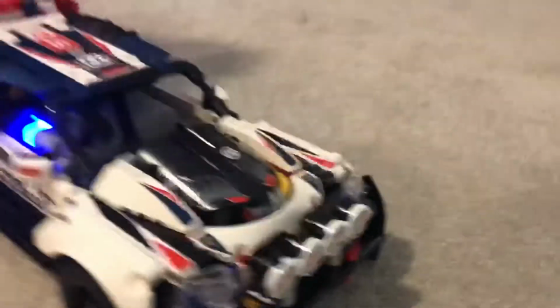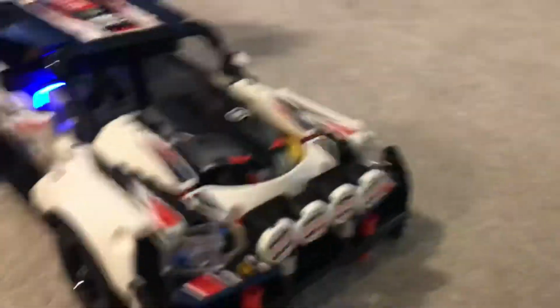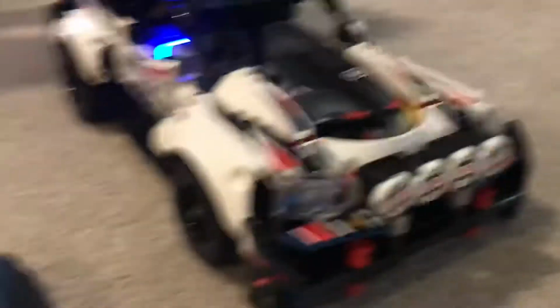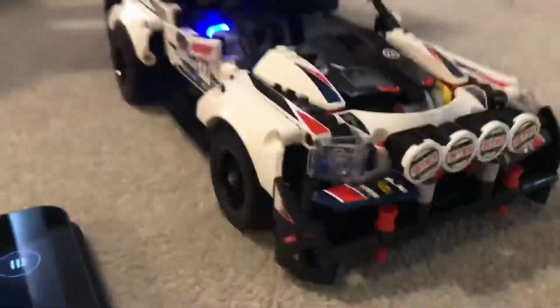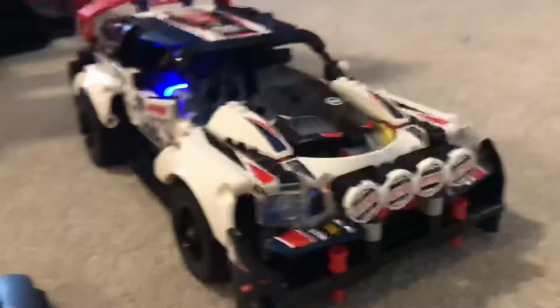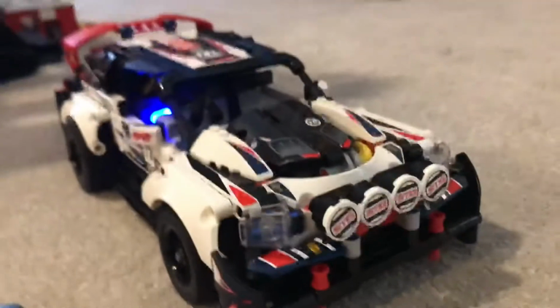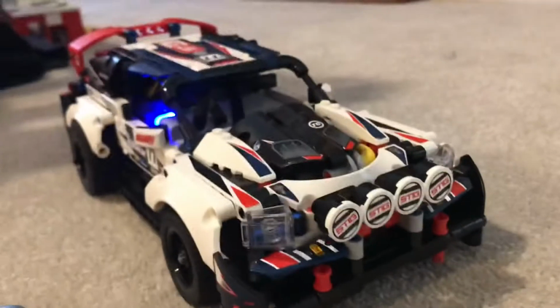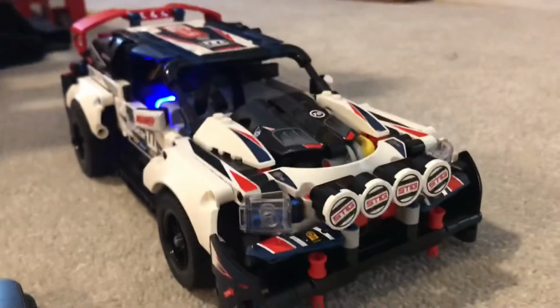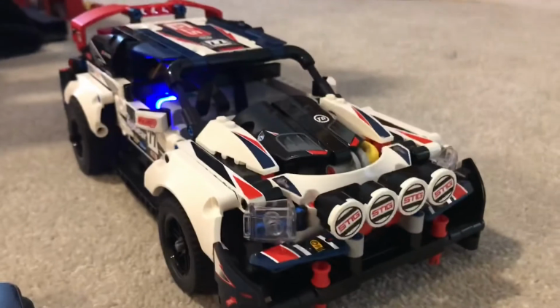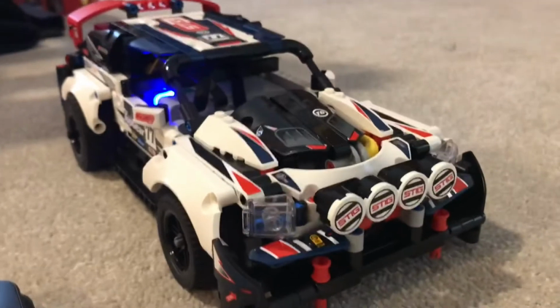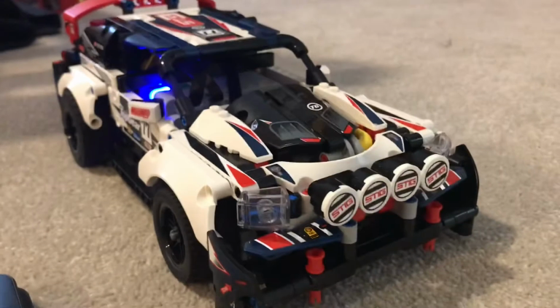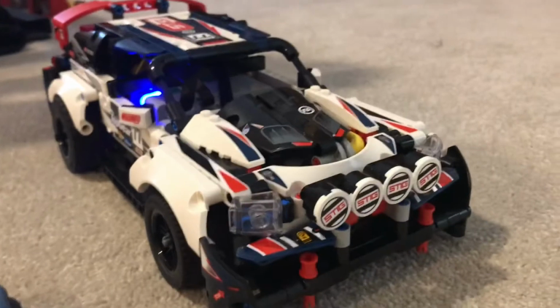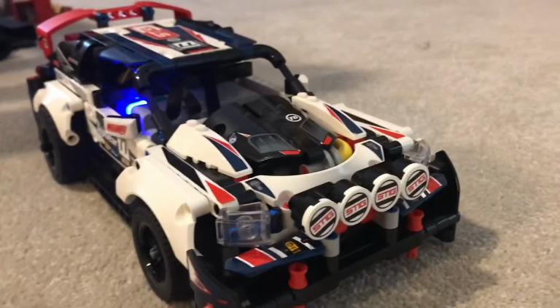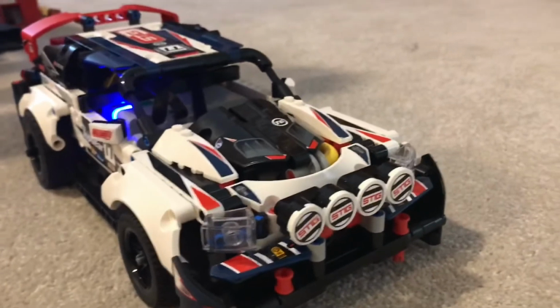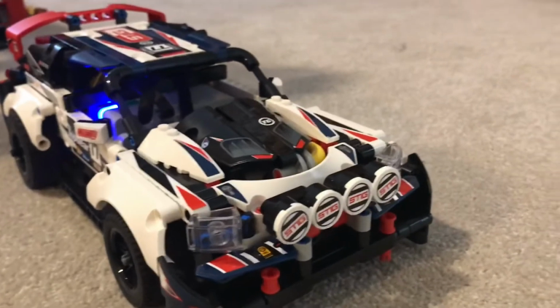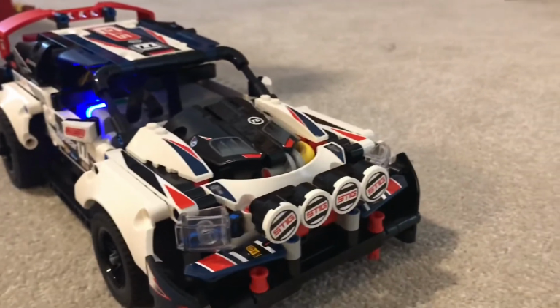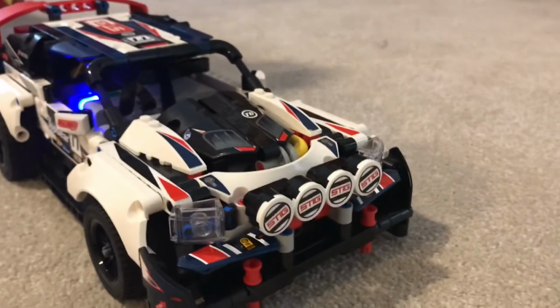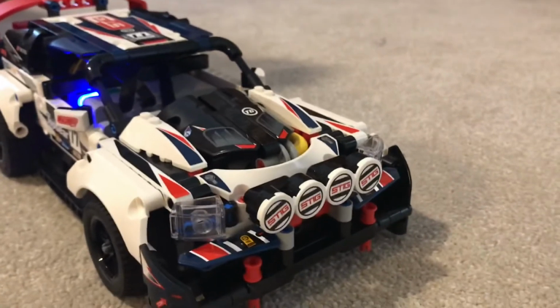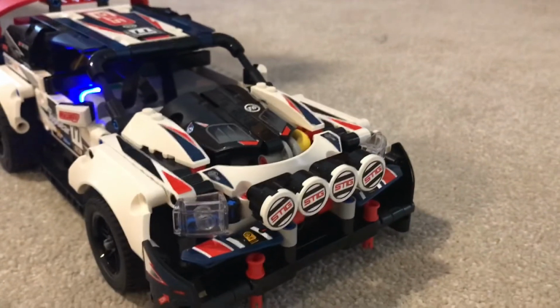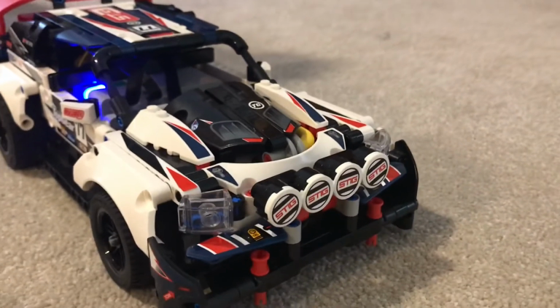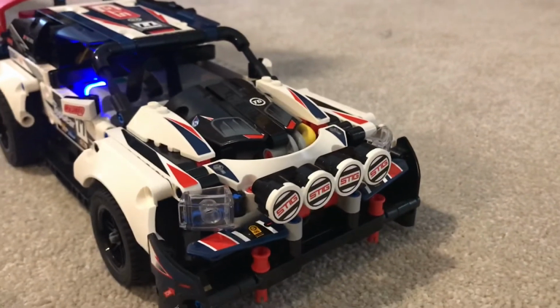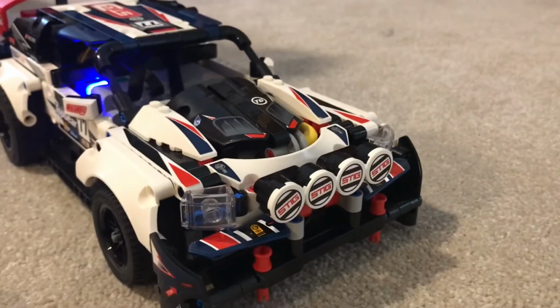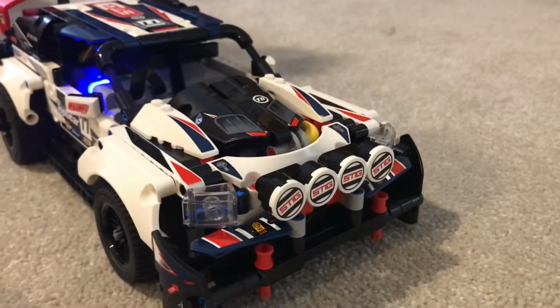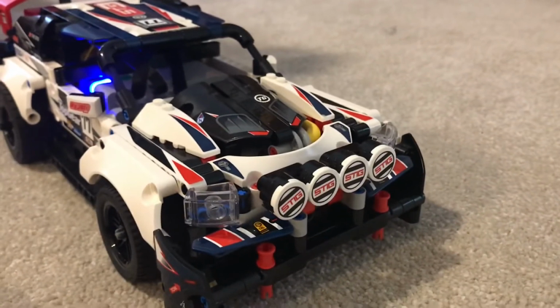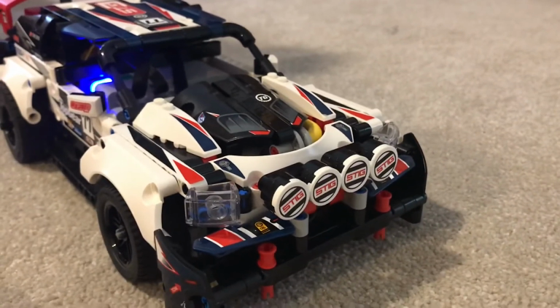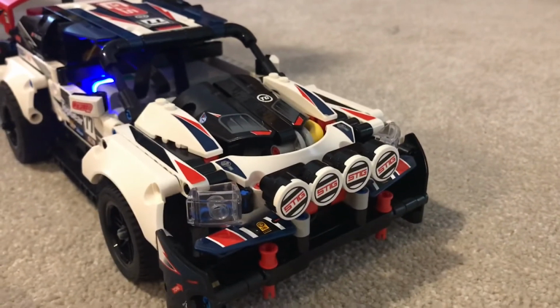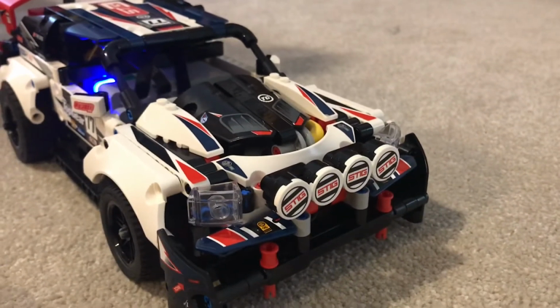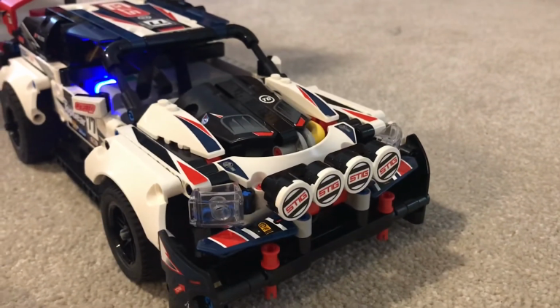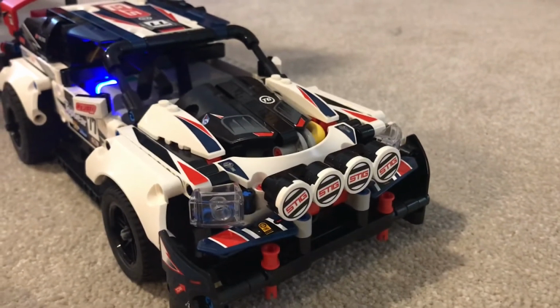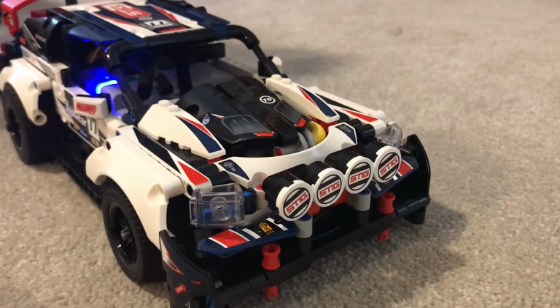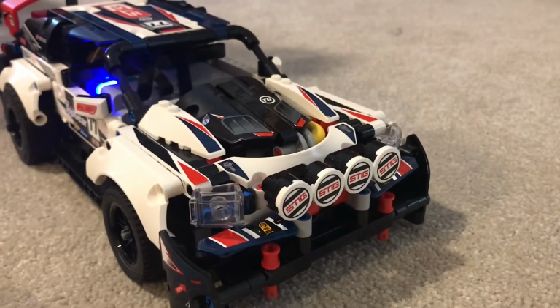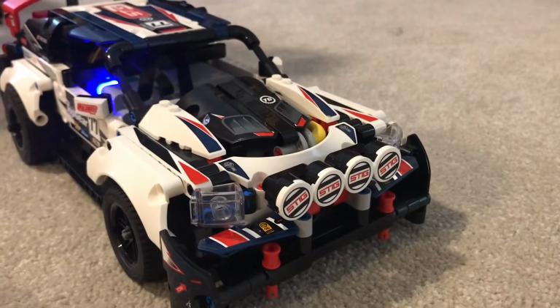I'd recommend getting this set, though only if you can find it cheap, because it can be quite expensive.